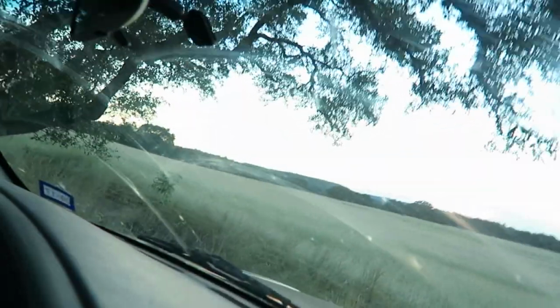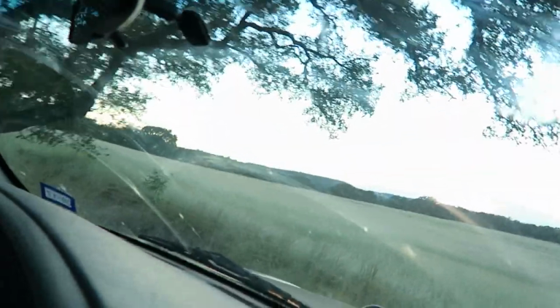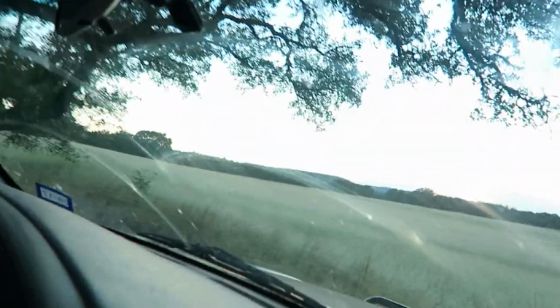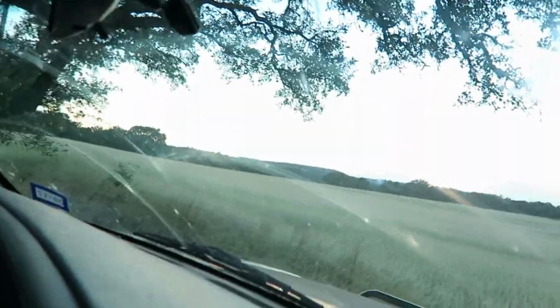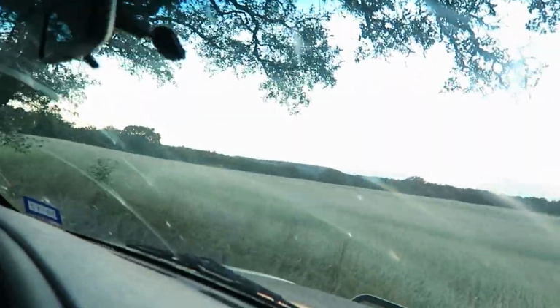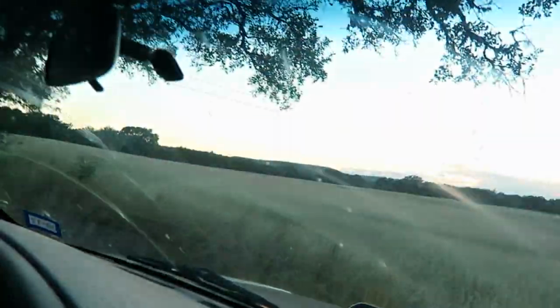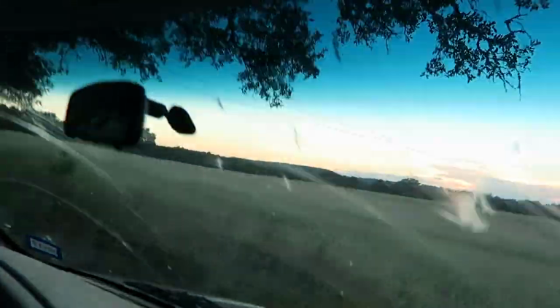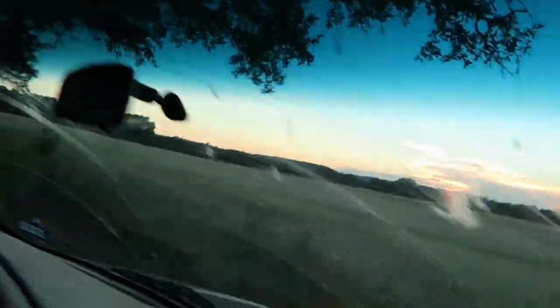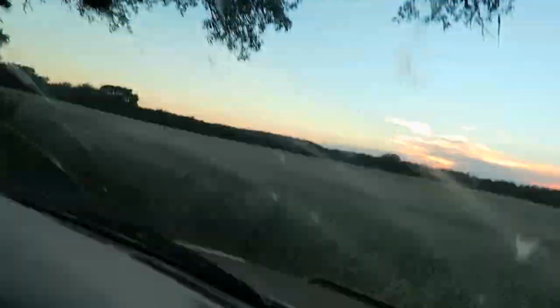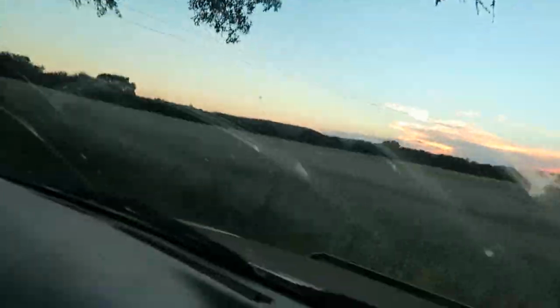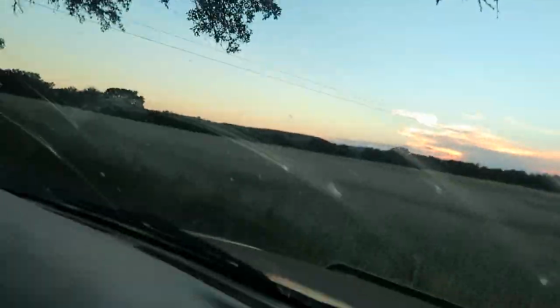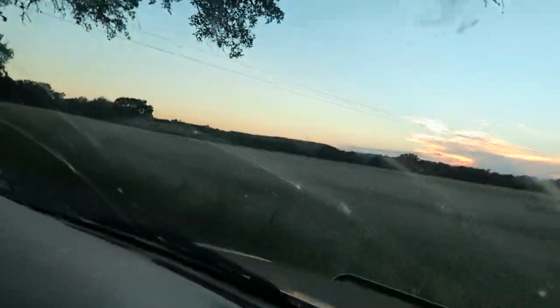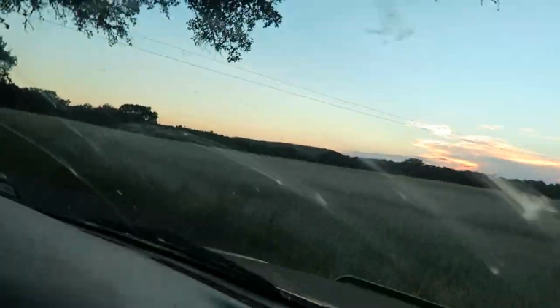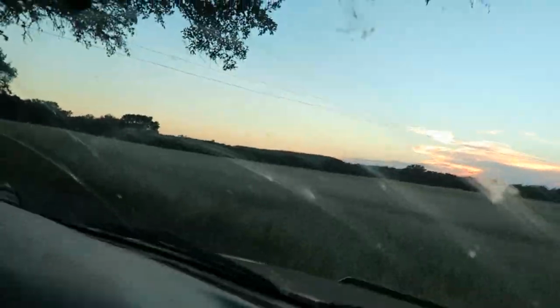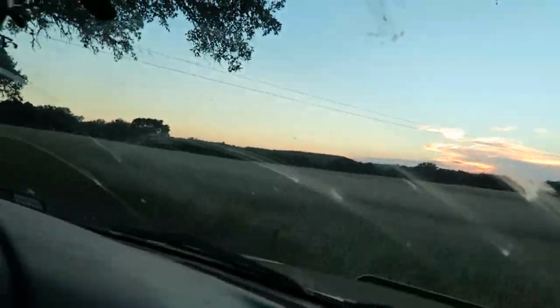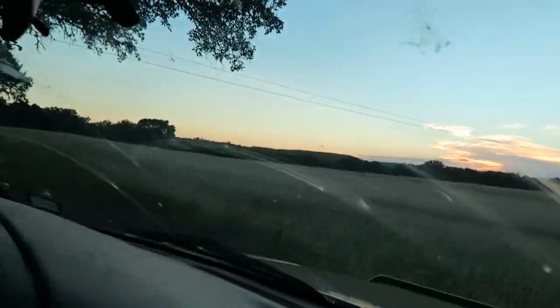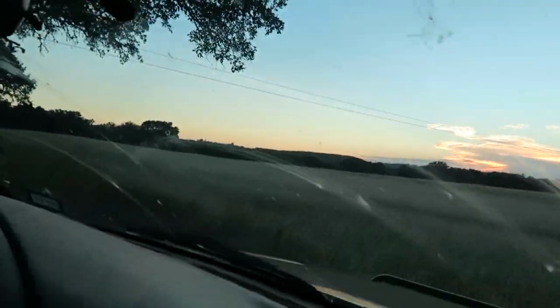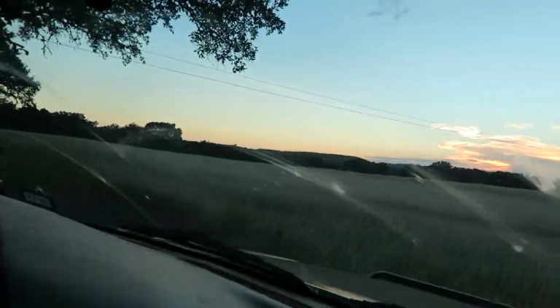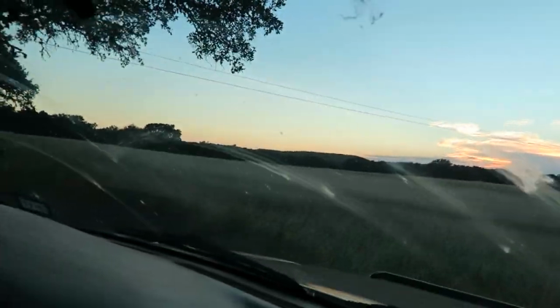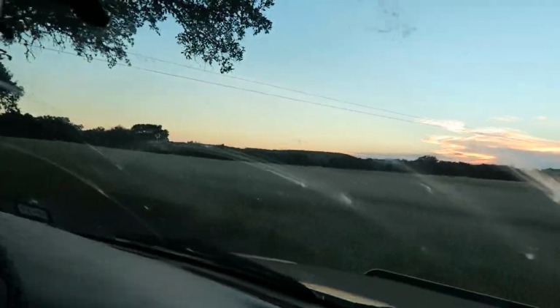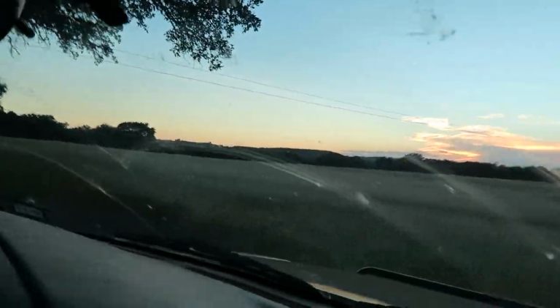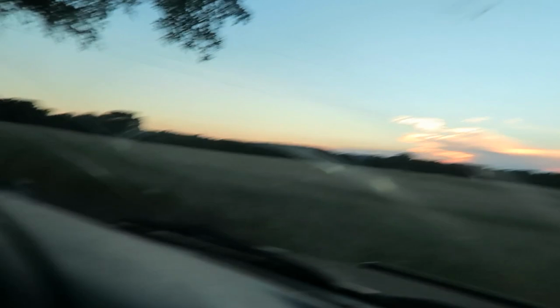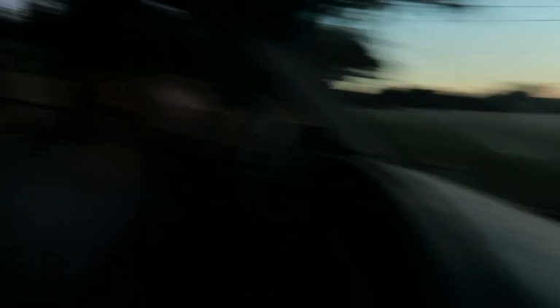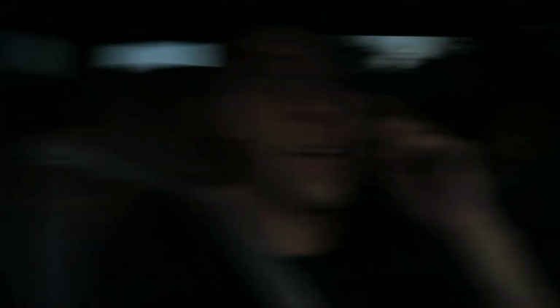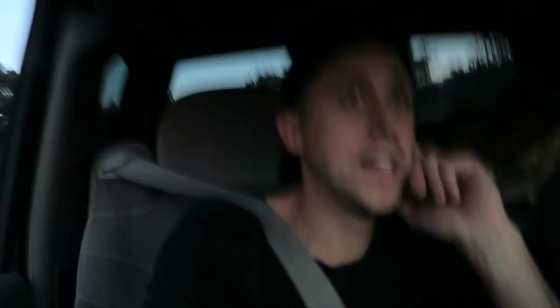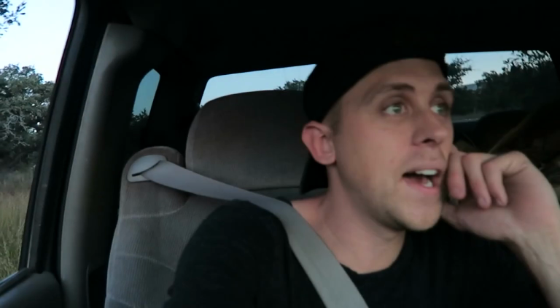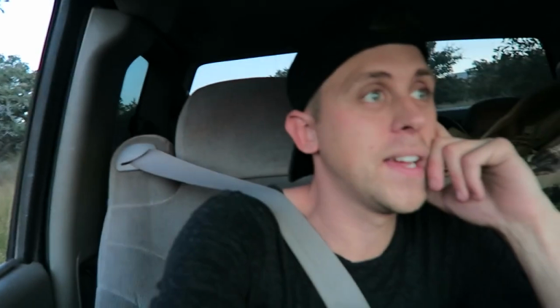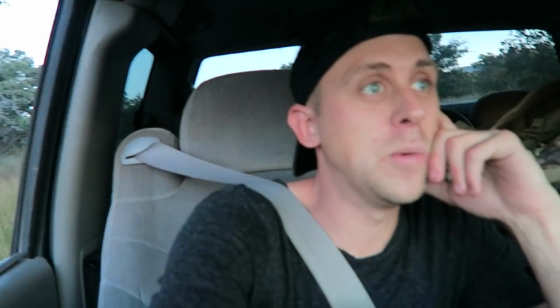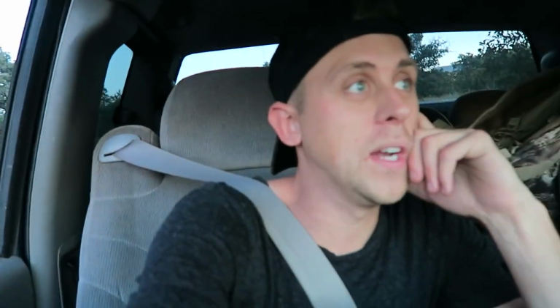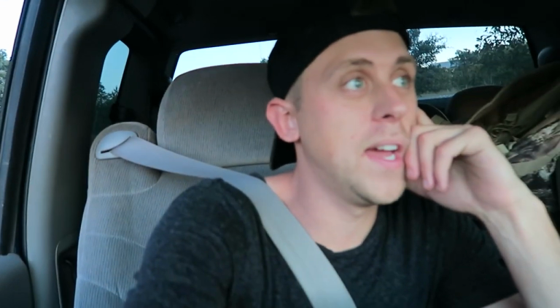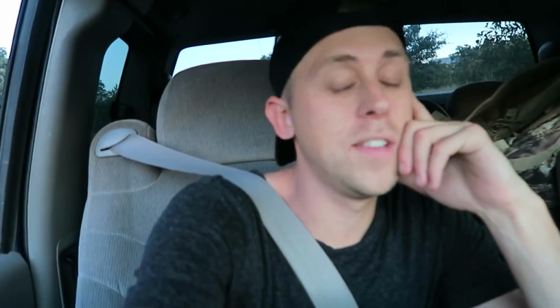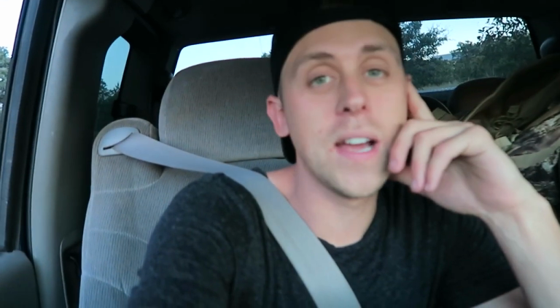A hollow point stops quicker because it opens up - theoretically a regular full metal jacket should go further. Super cool and fun experiment! And then that 50 at sunset, it's just magical man. It looks like Africa, like we're on a safari. Look at that sunset!